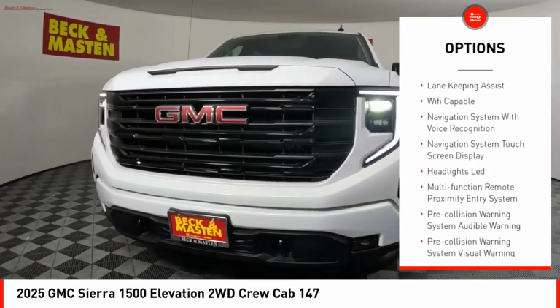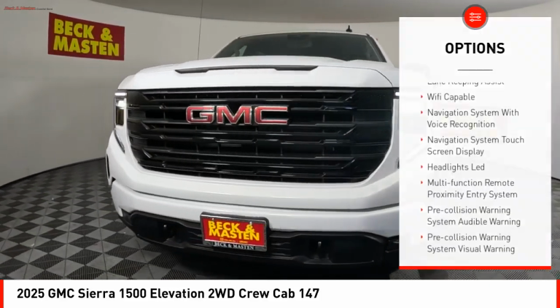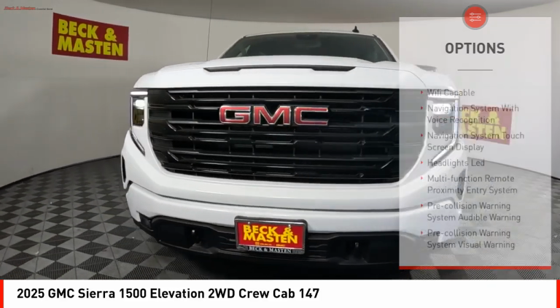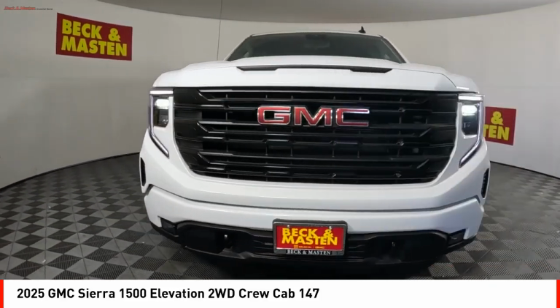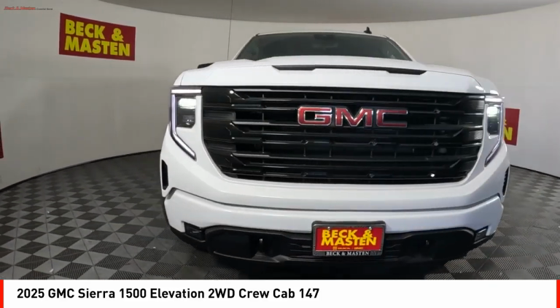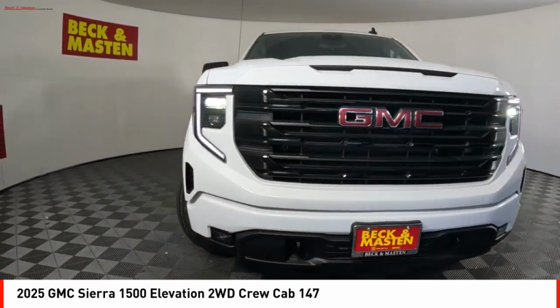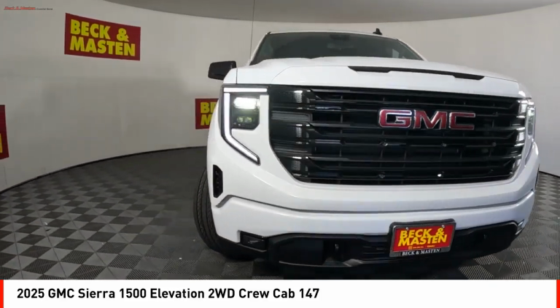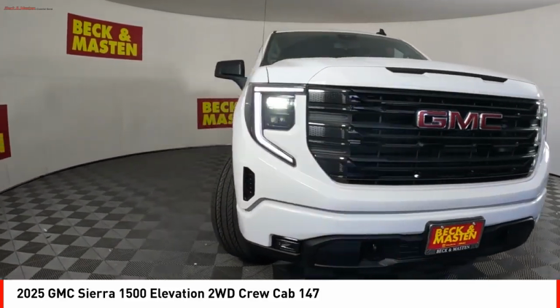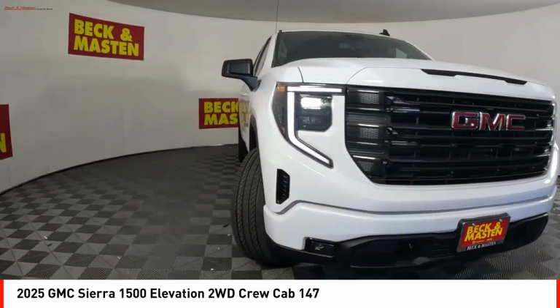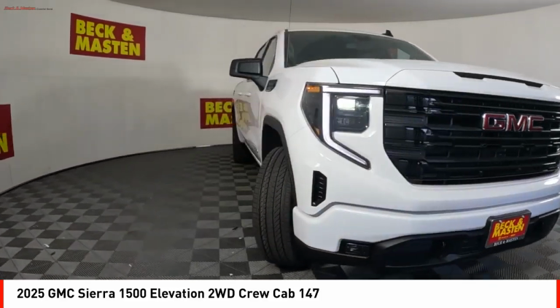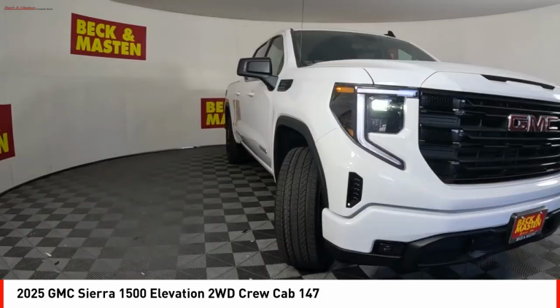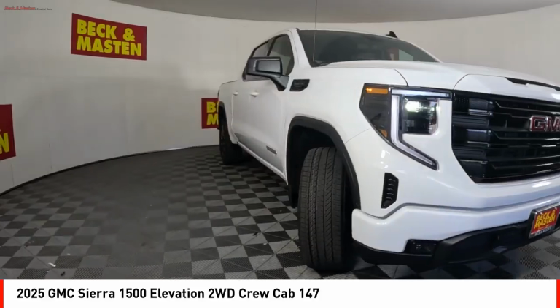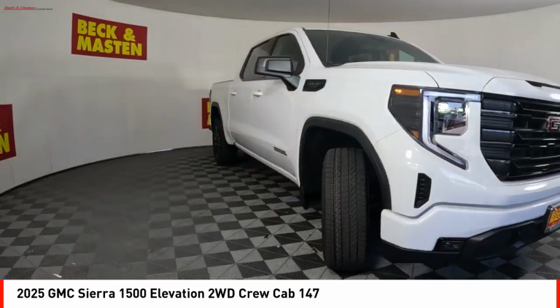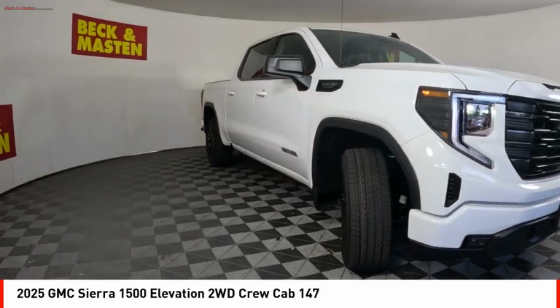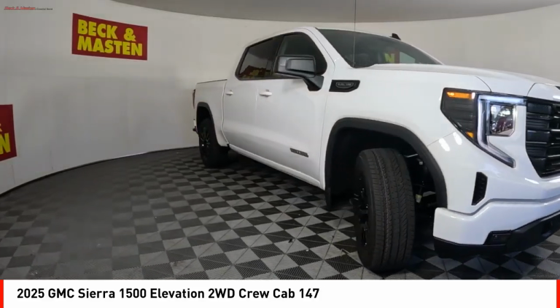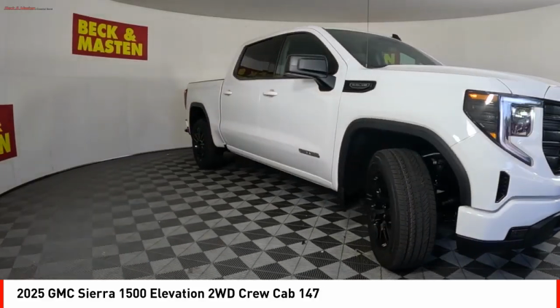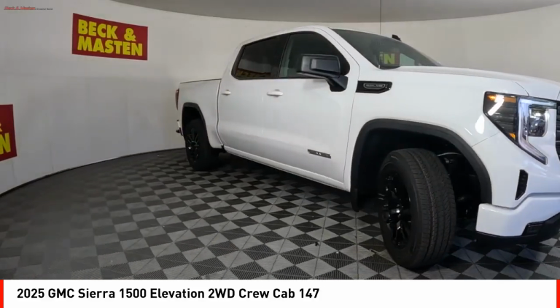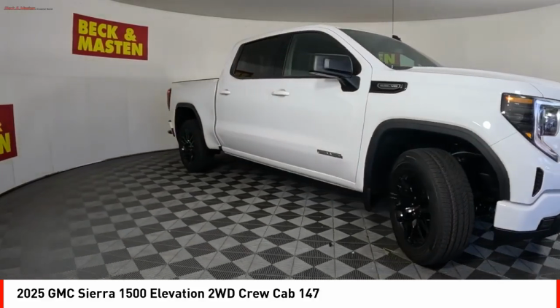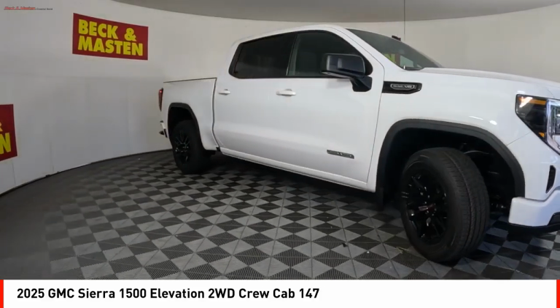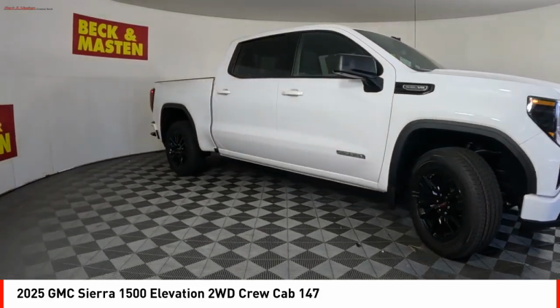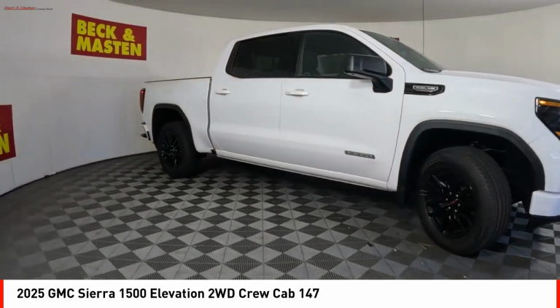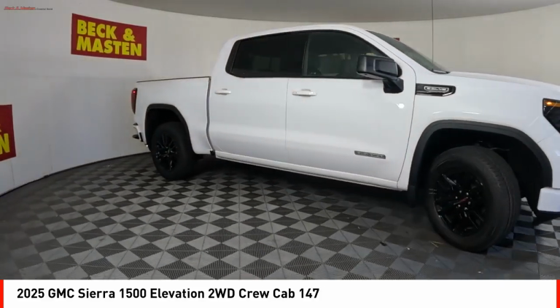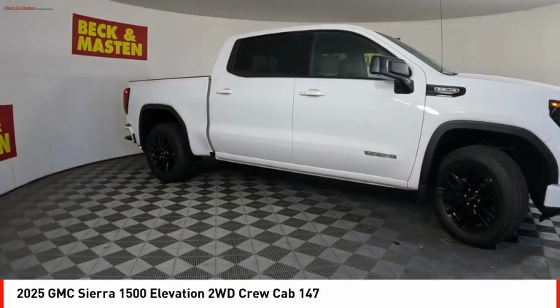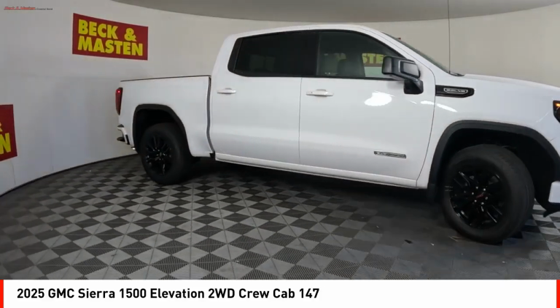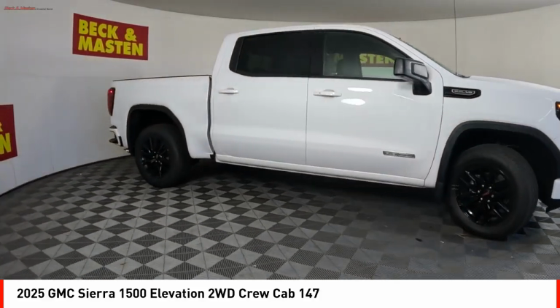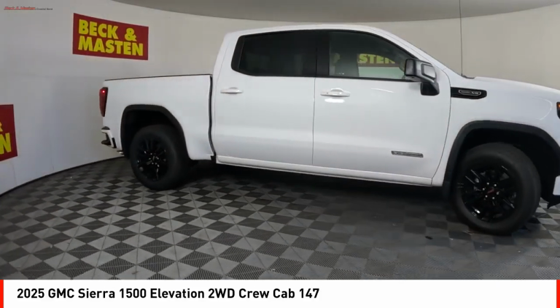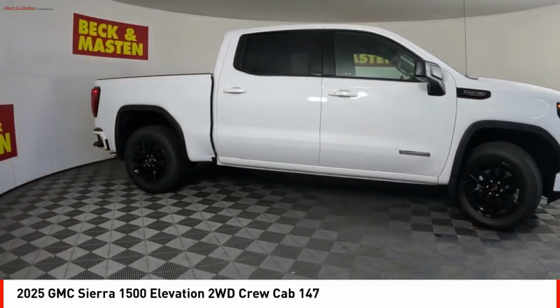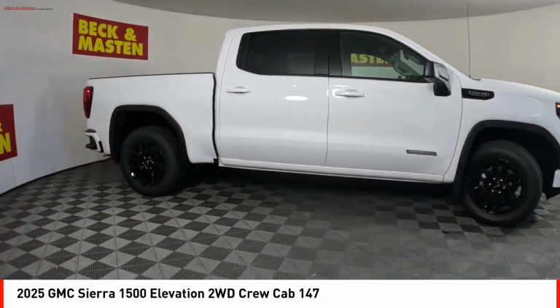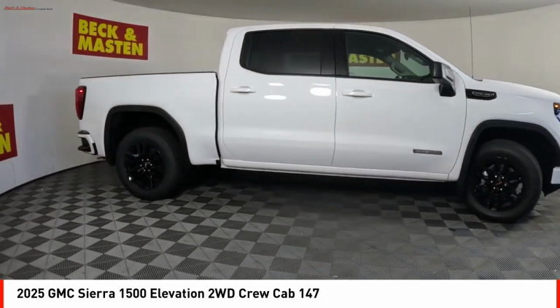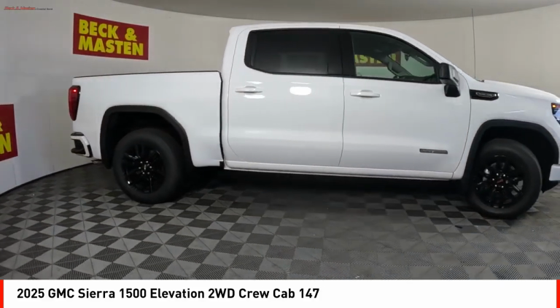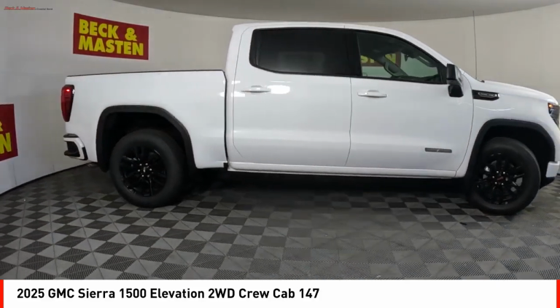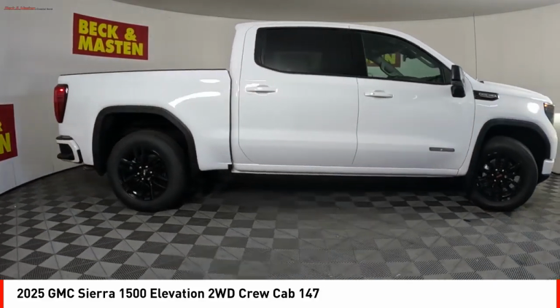Stability control, front suspension type strut, roll stability control, braking assist, power brakes.